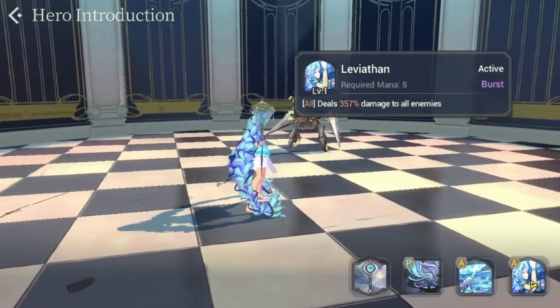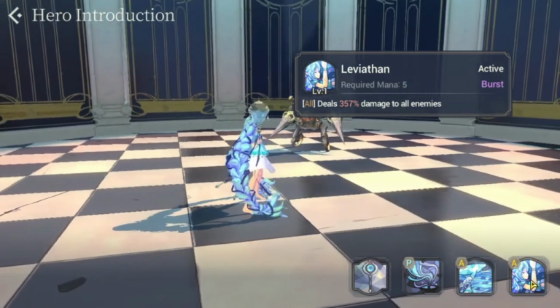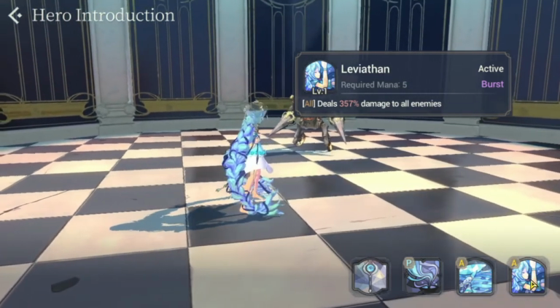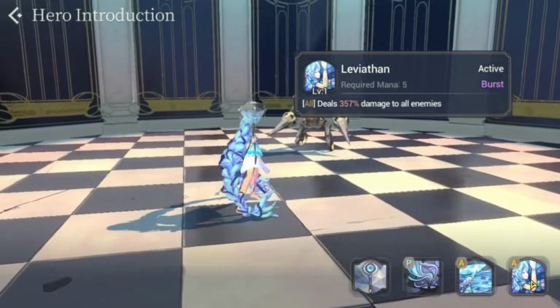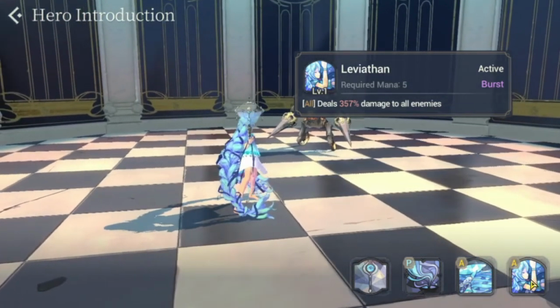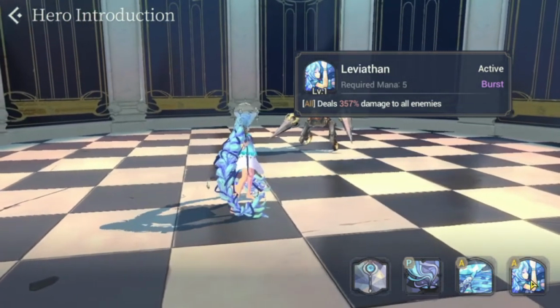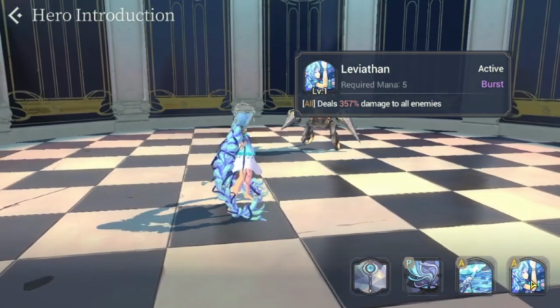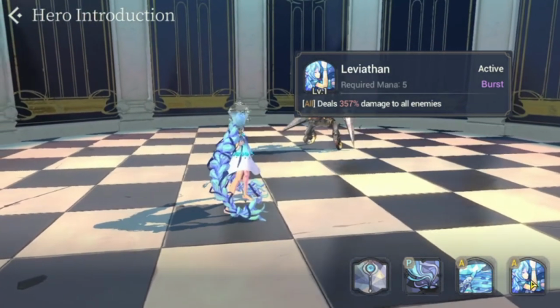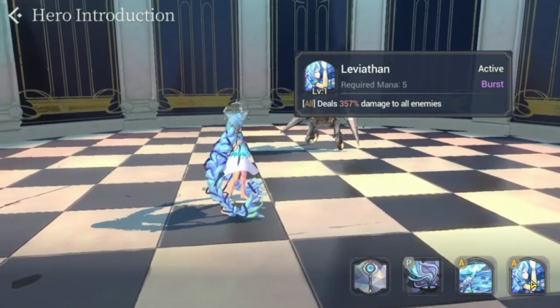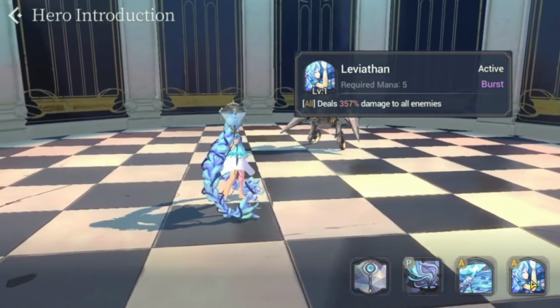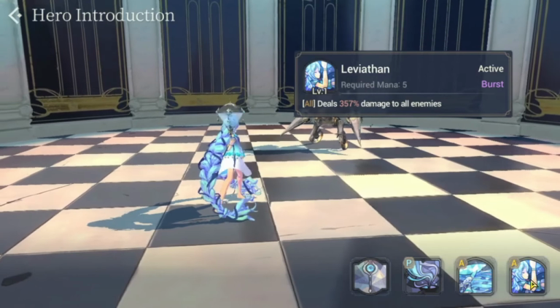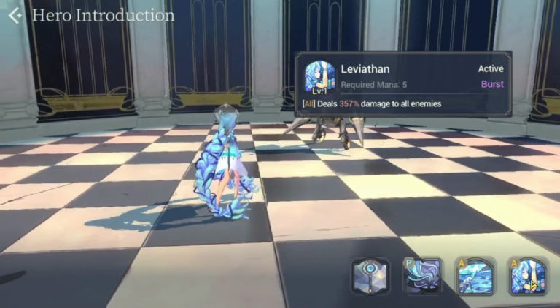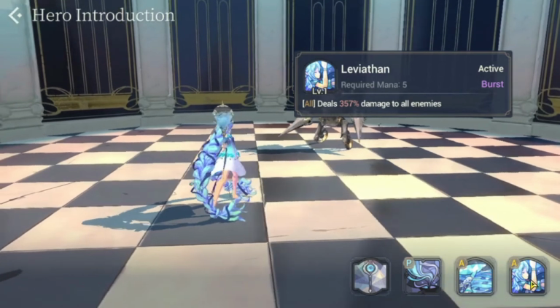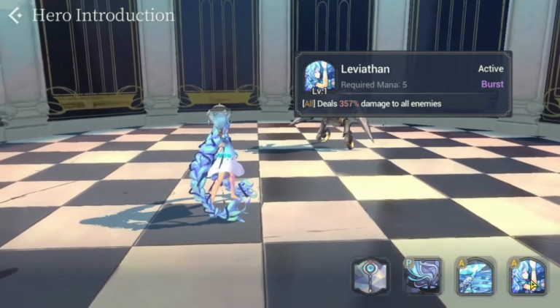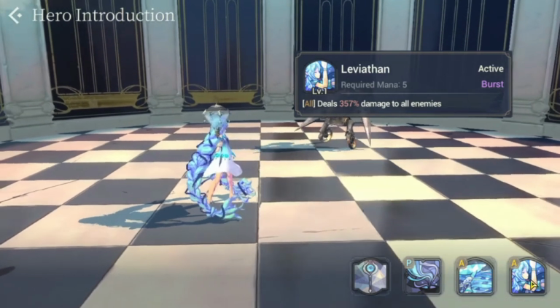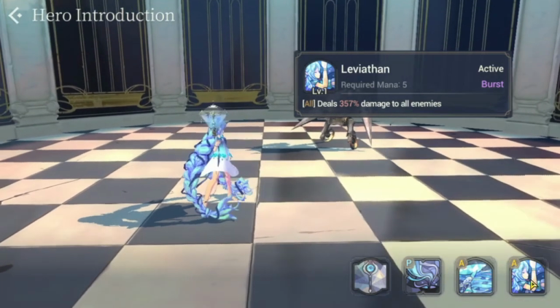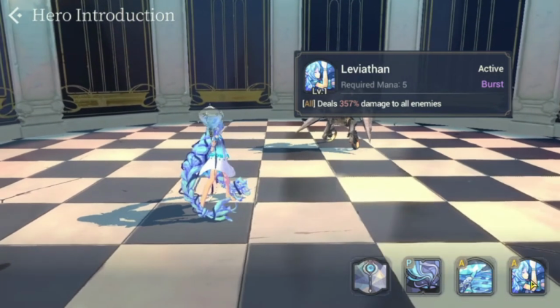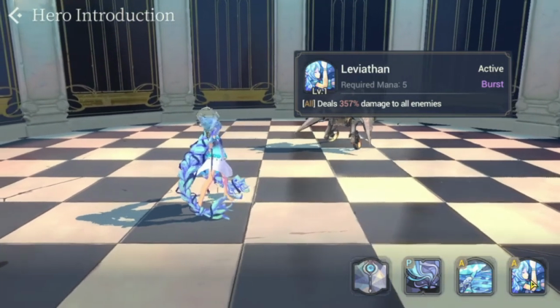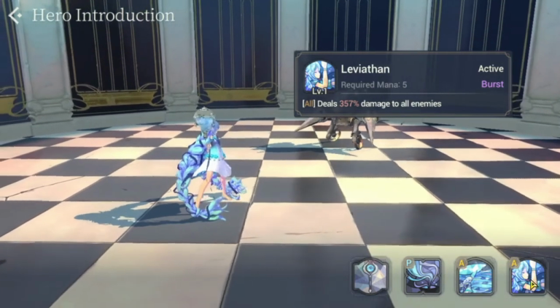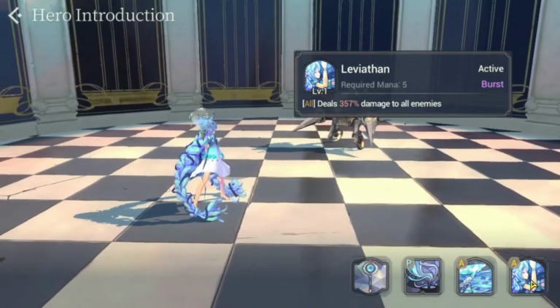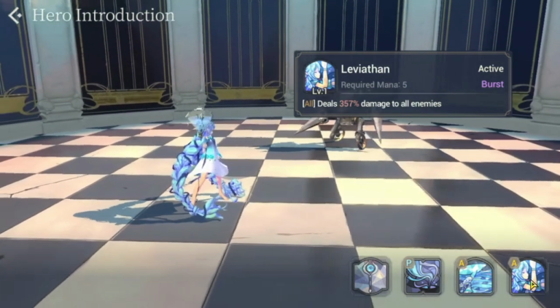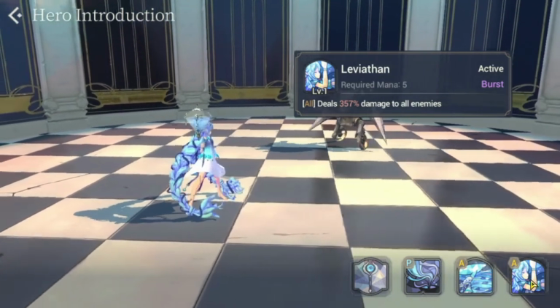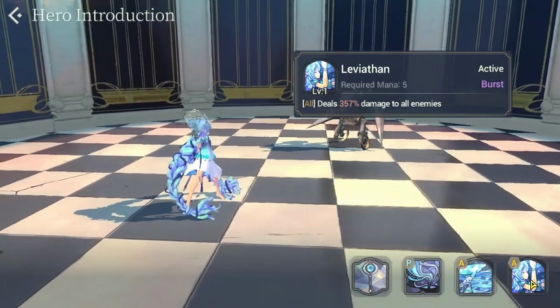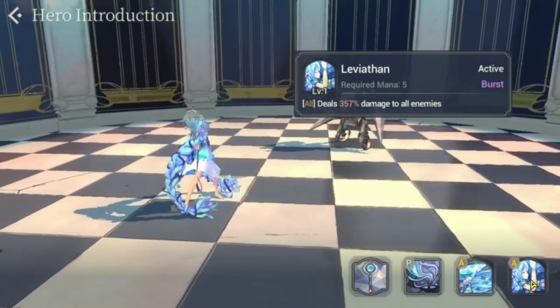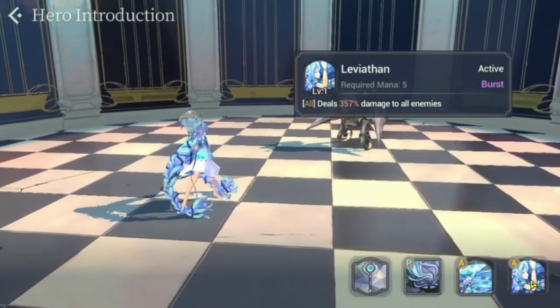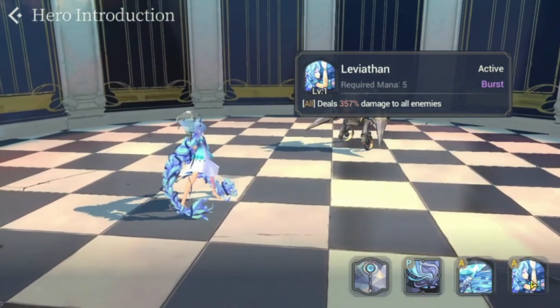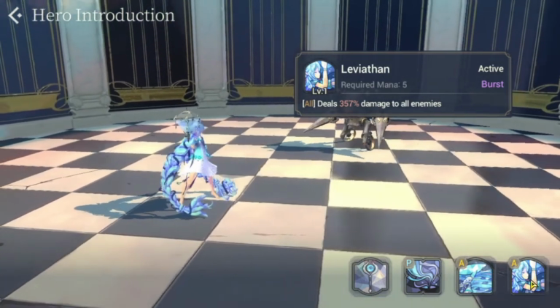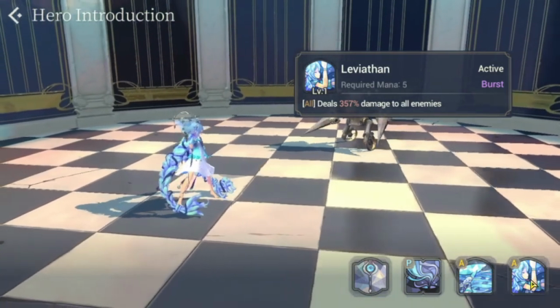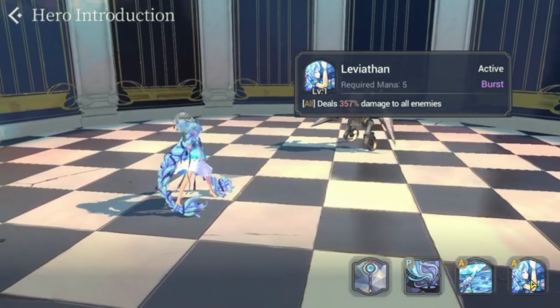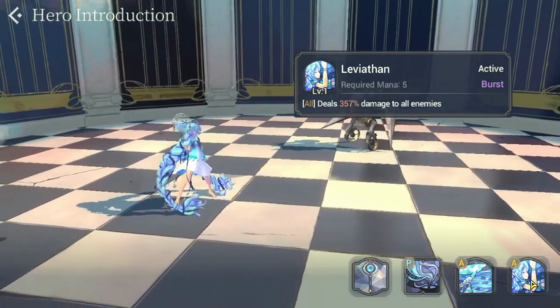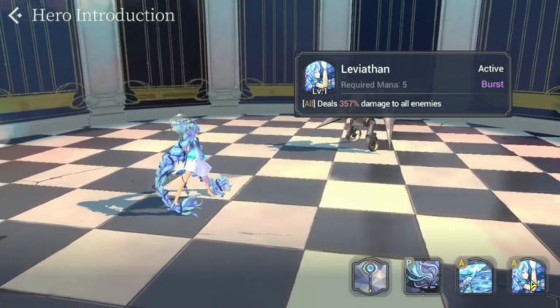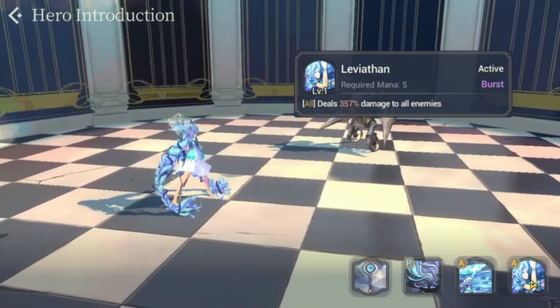For burst skills, any mana in excess of the mana cost would be added to the damage total dealt to enemies.